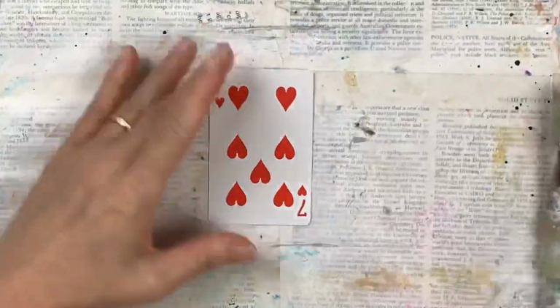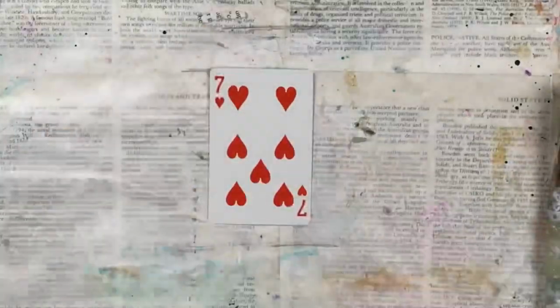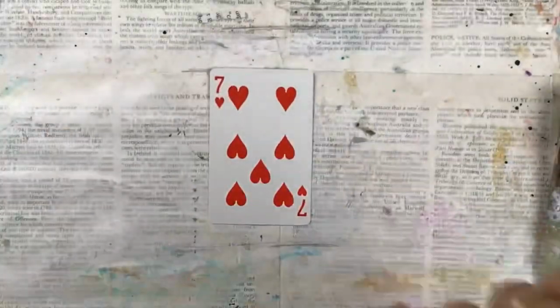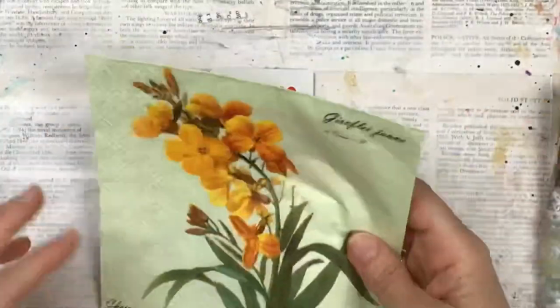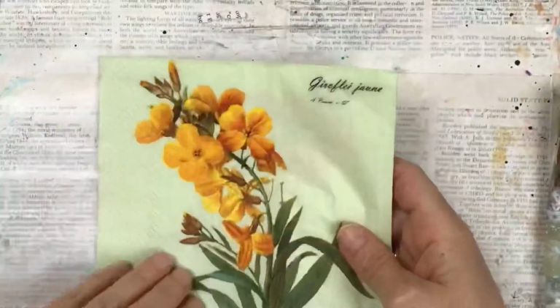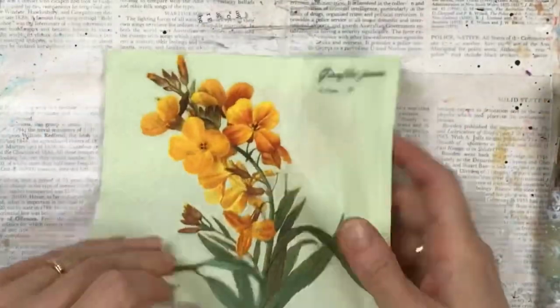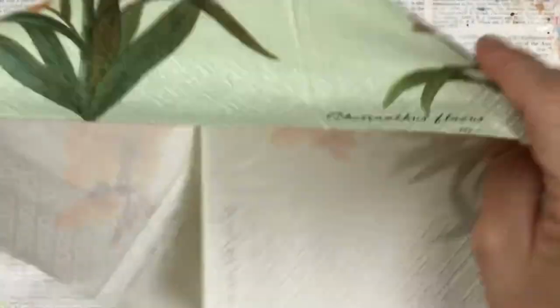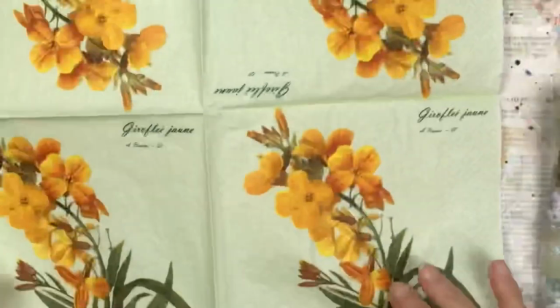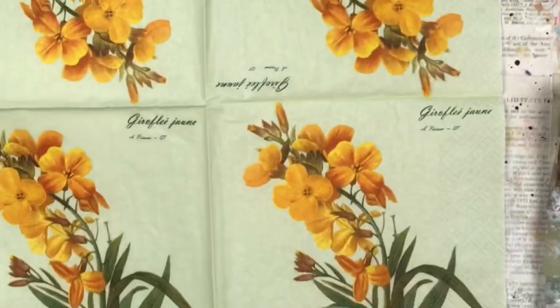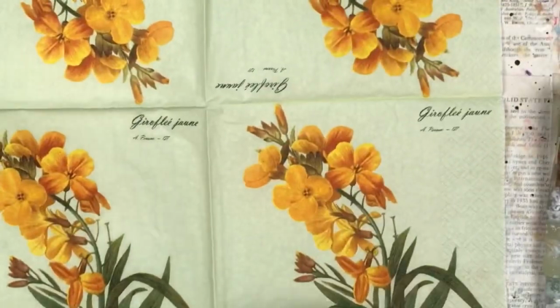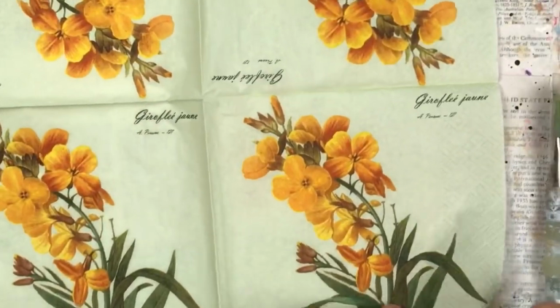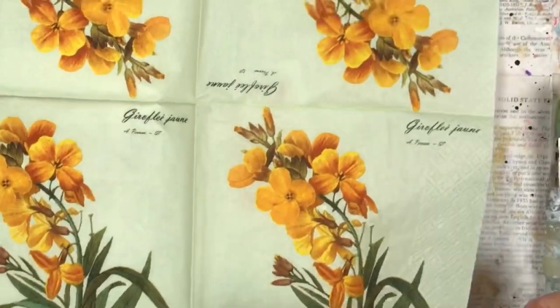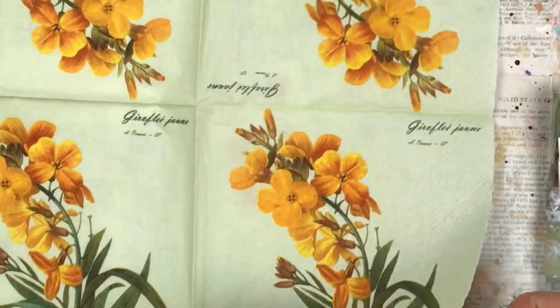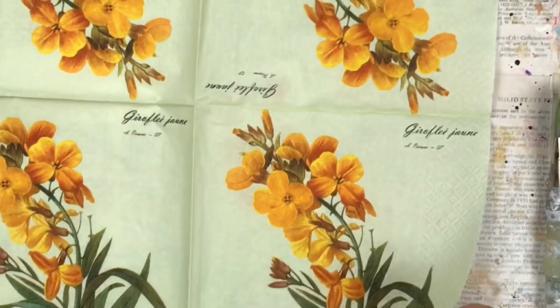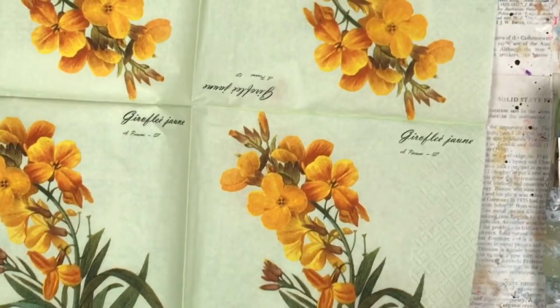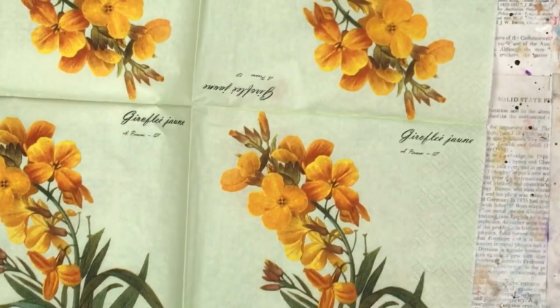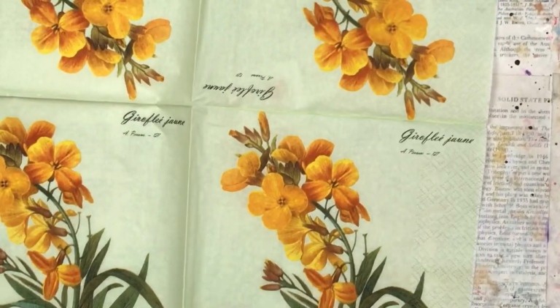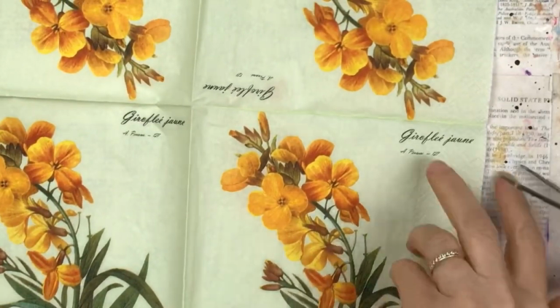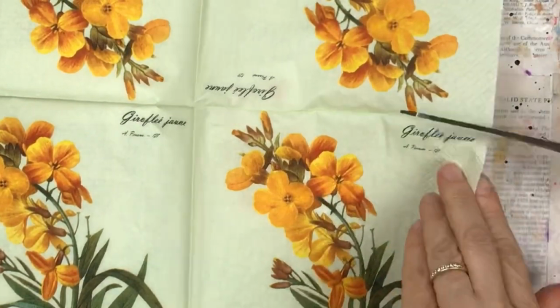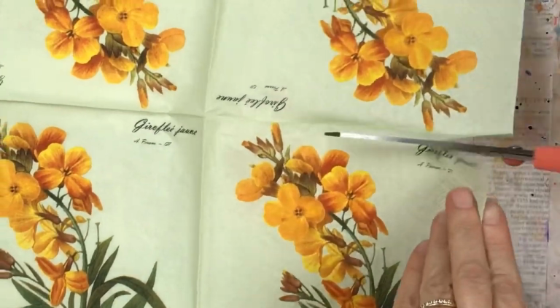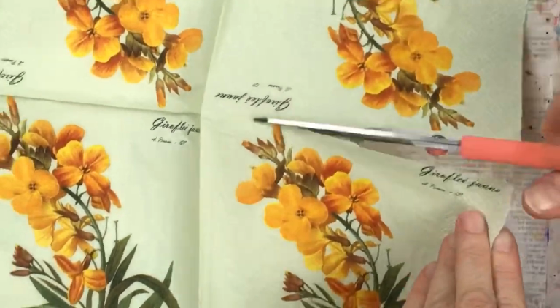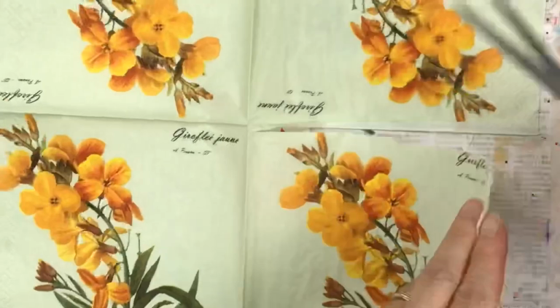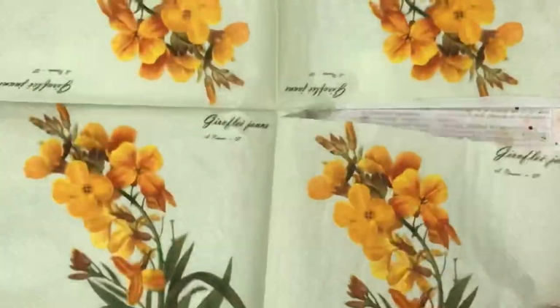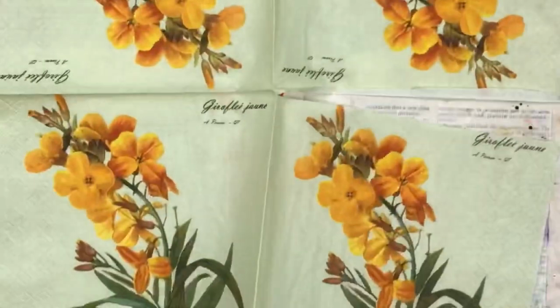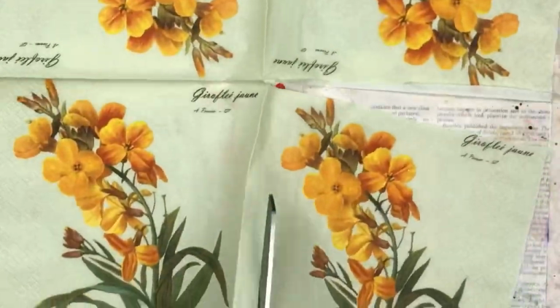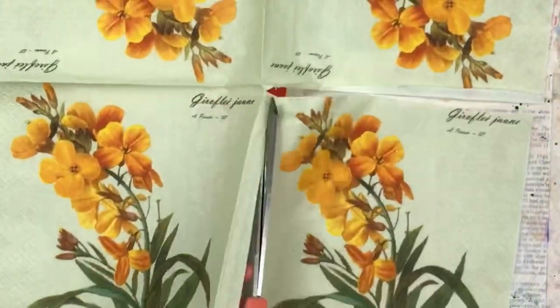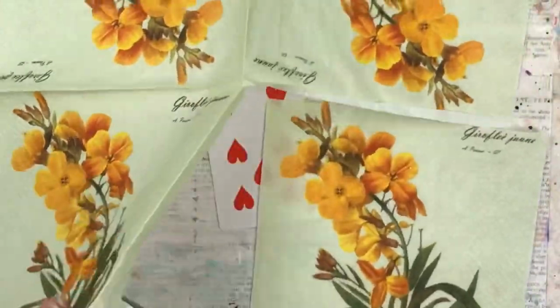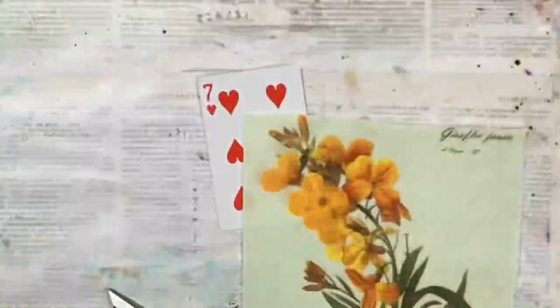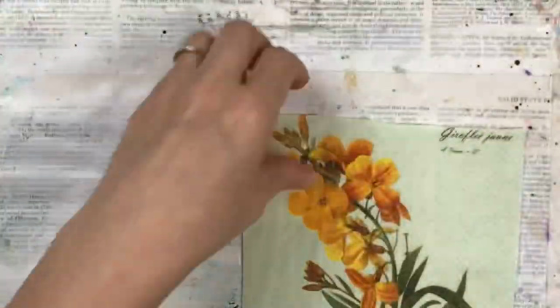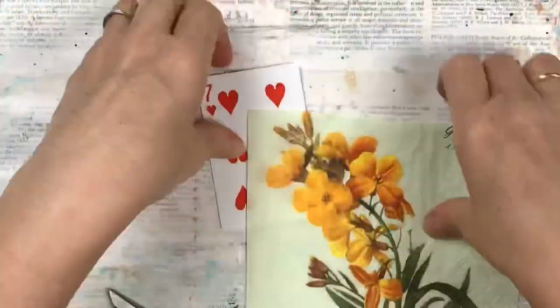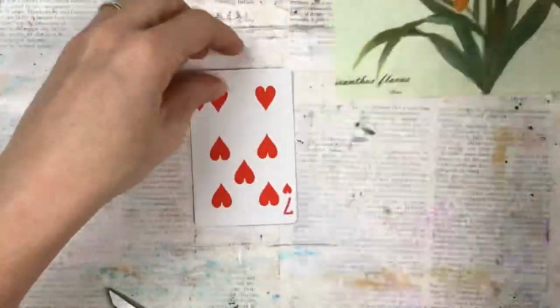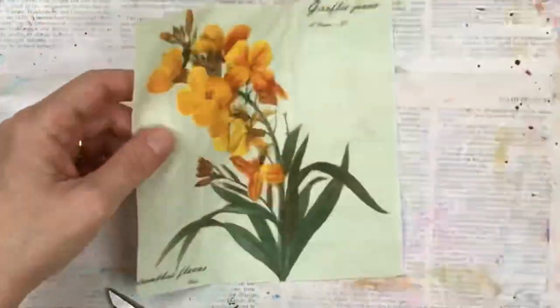Hello my crafty friends! Card number seven in my full deck challenge is going to be another one that's quick and easy.